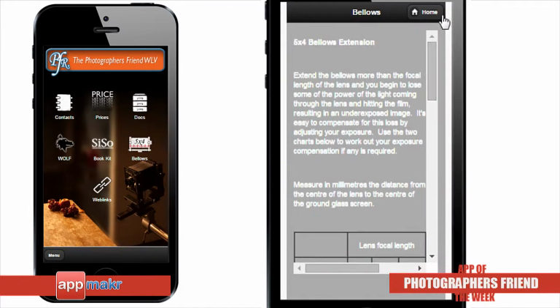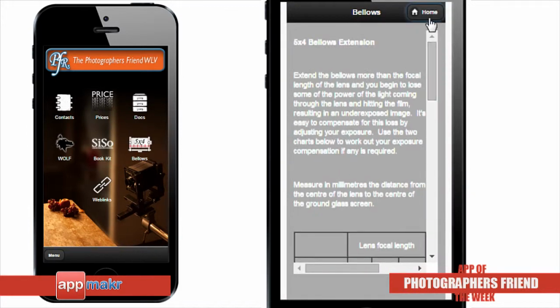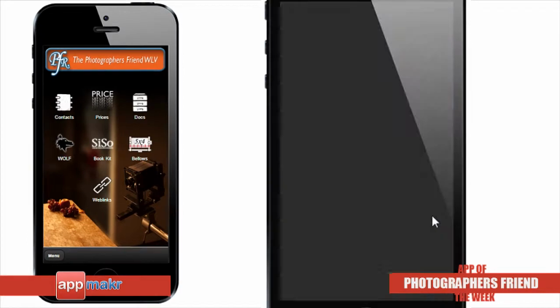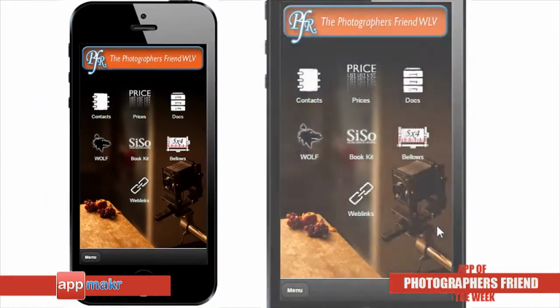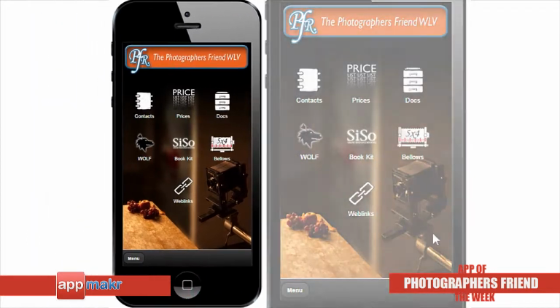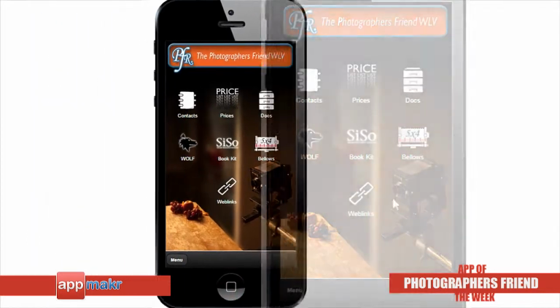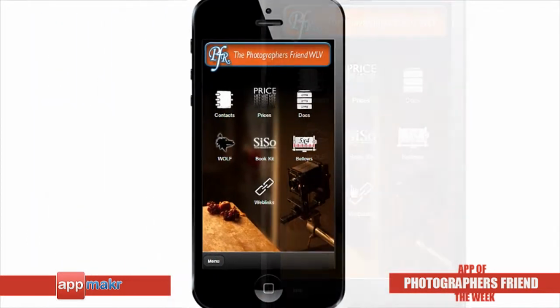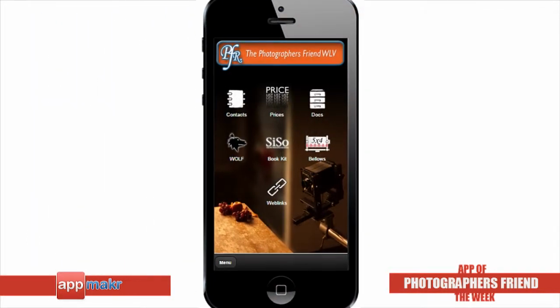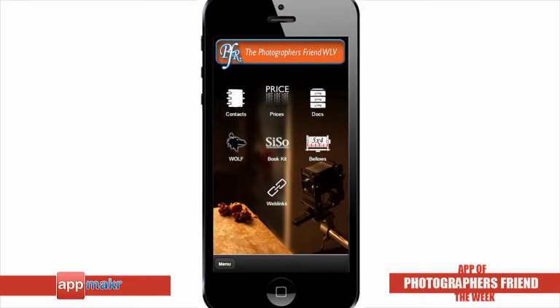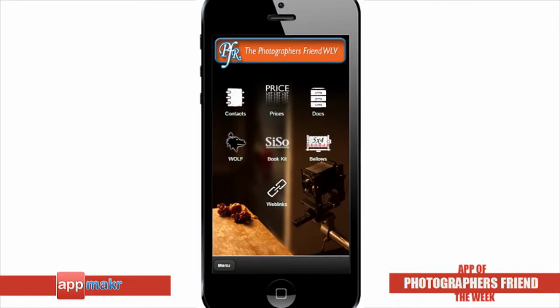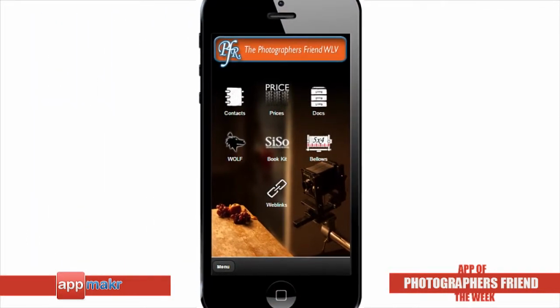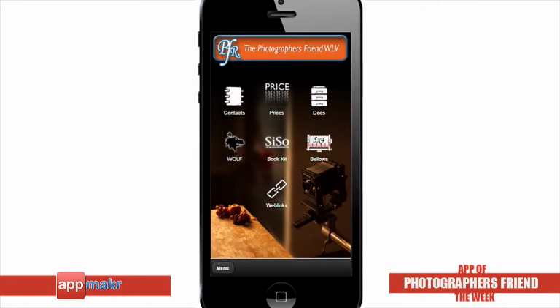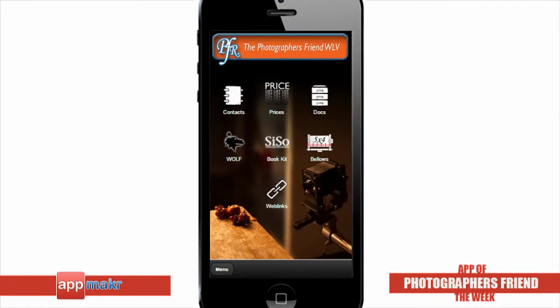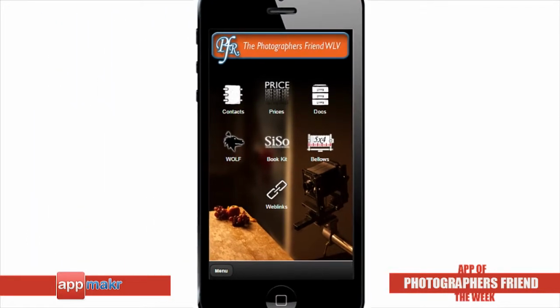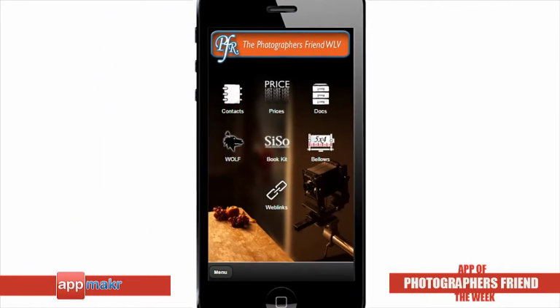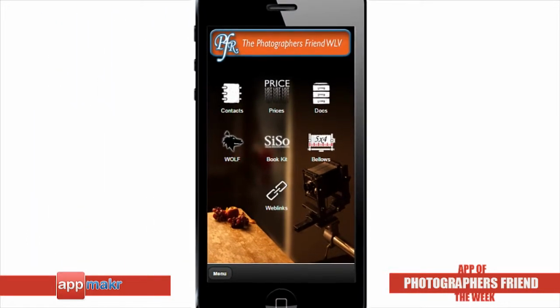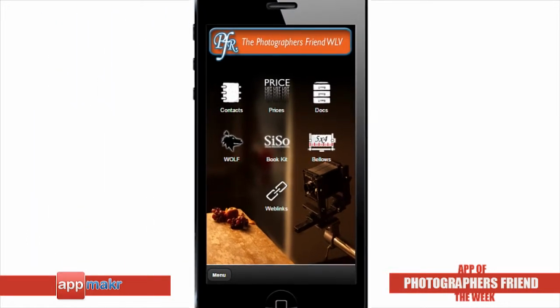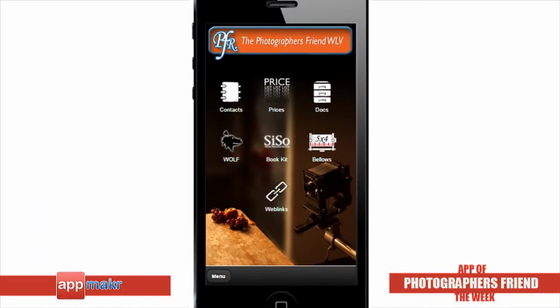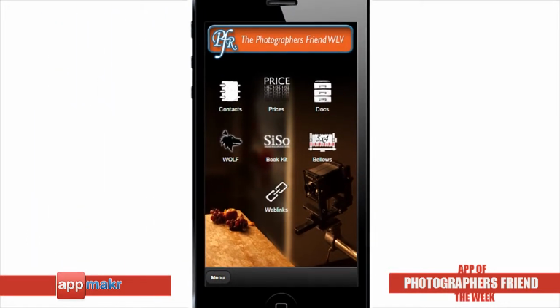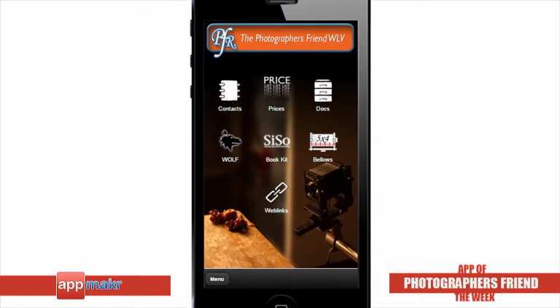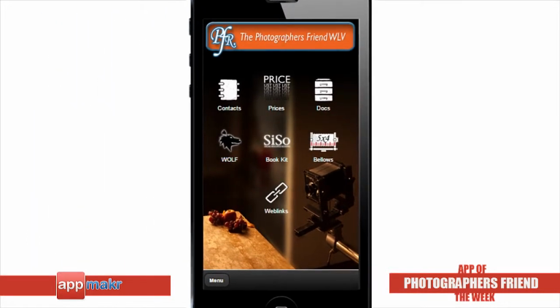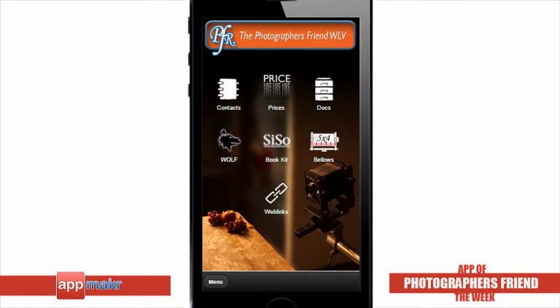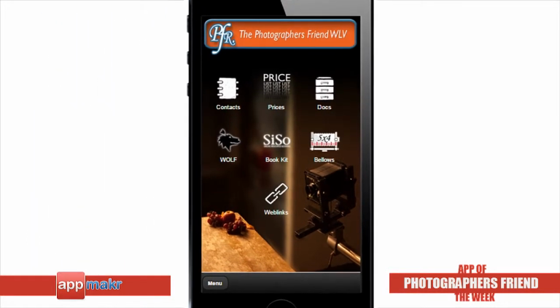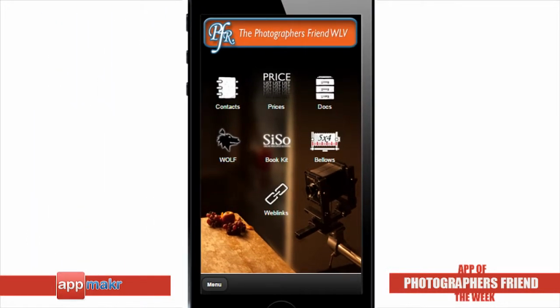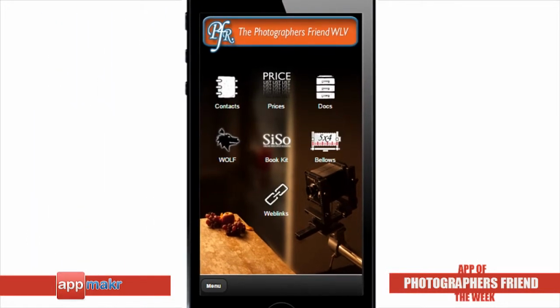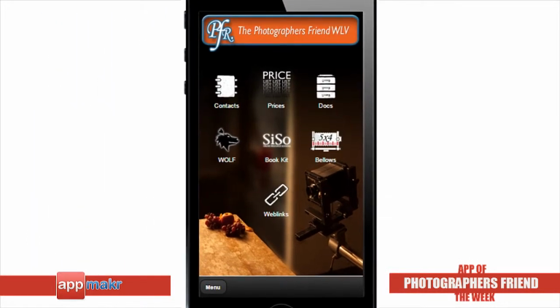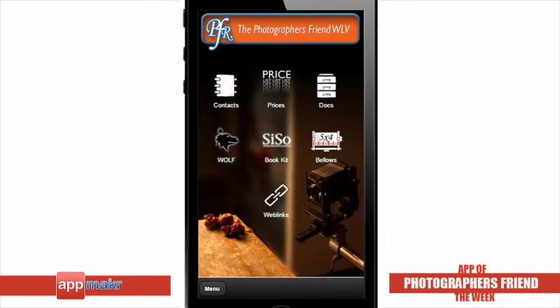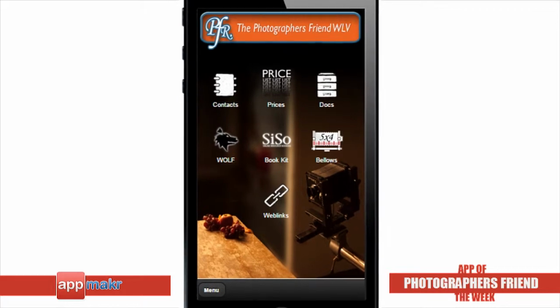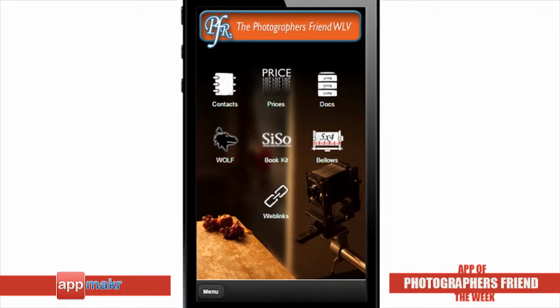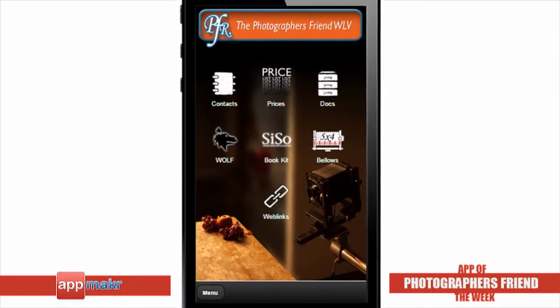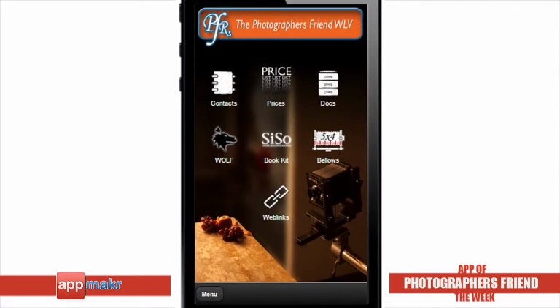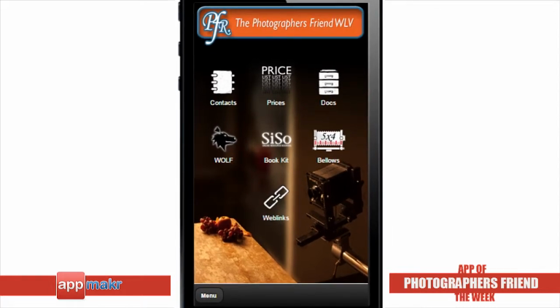Overall, I think the Photographer's Friend WLV is a very useful app to guide students in learning creative photography techniques.